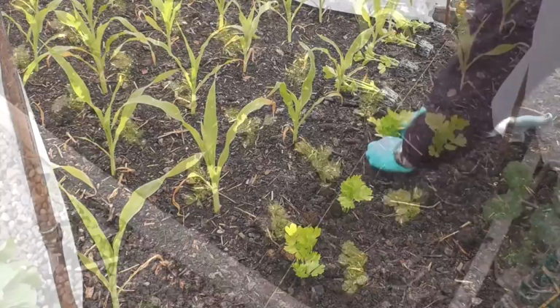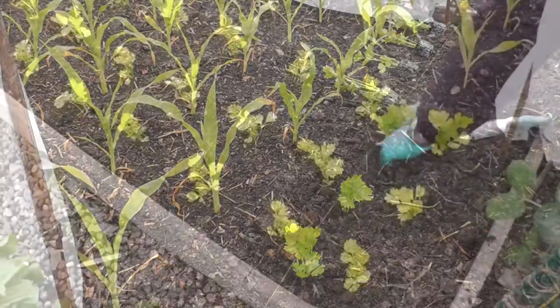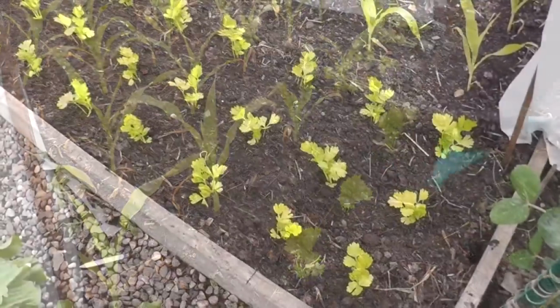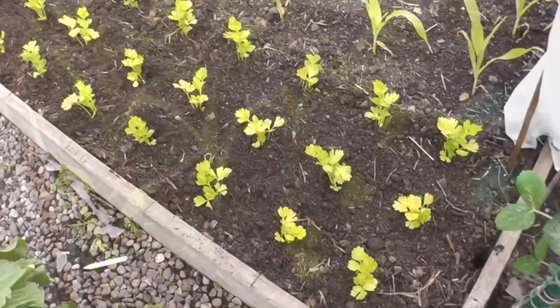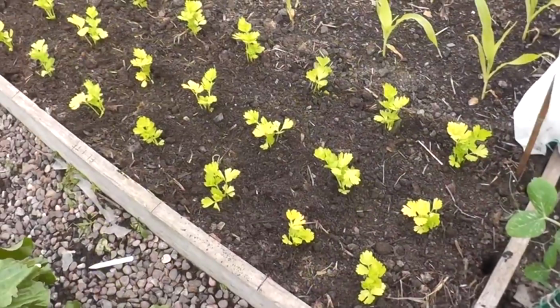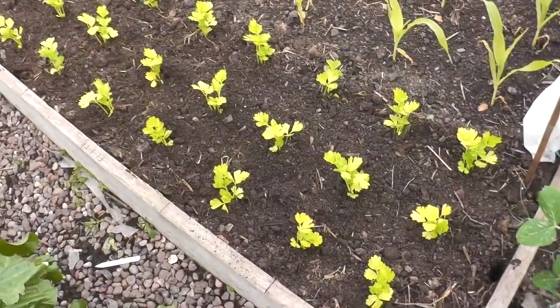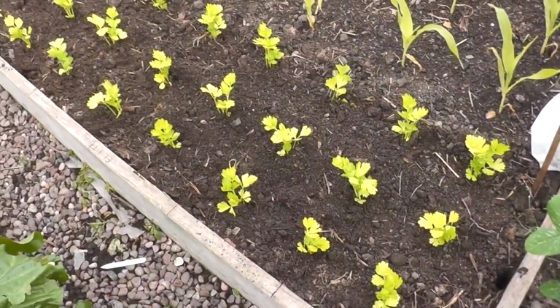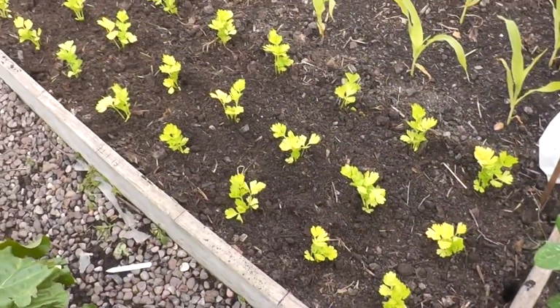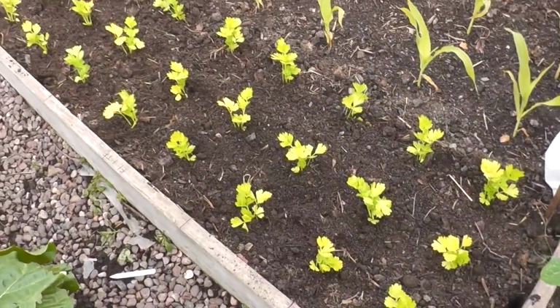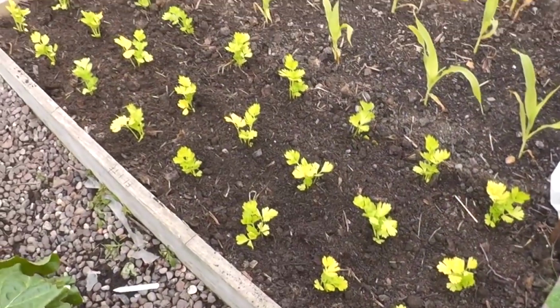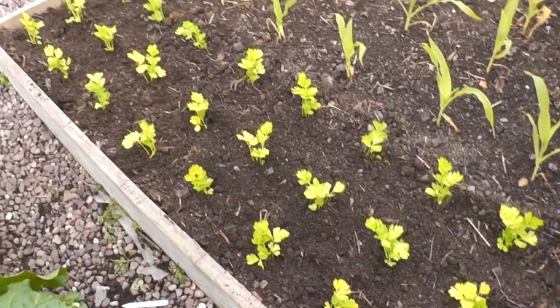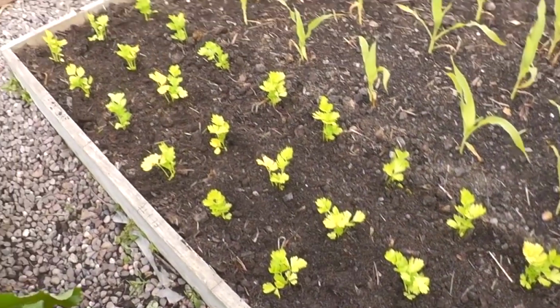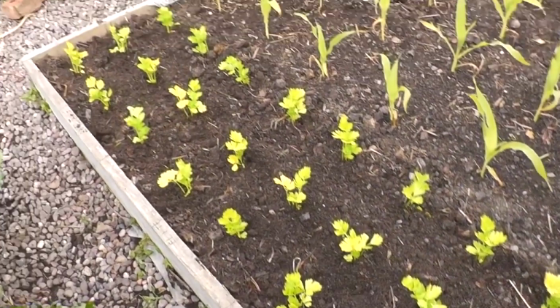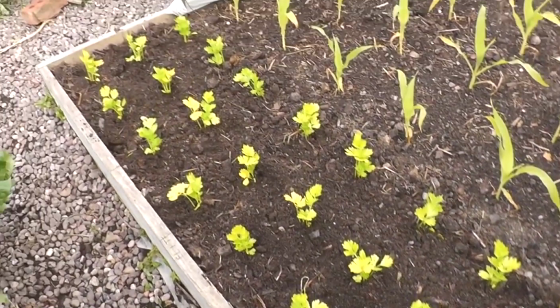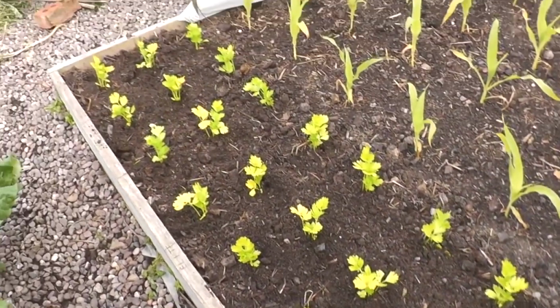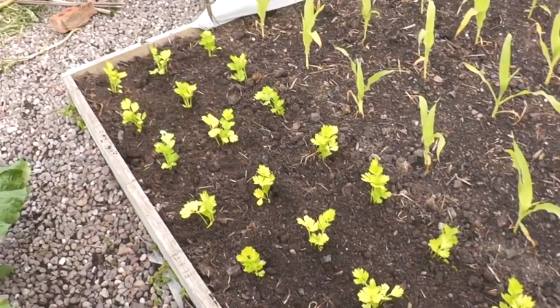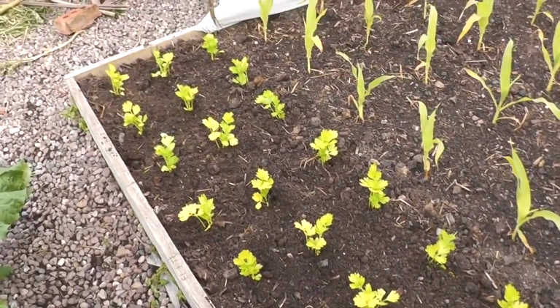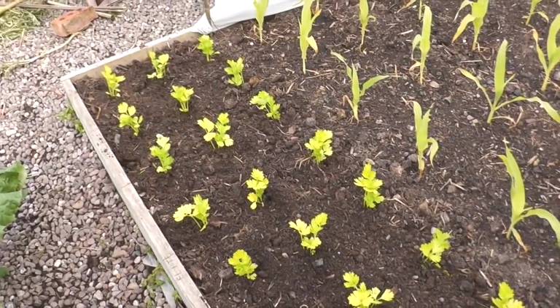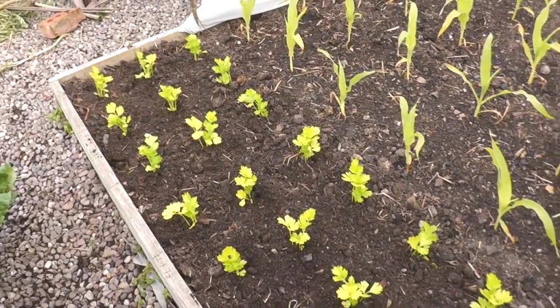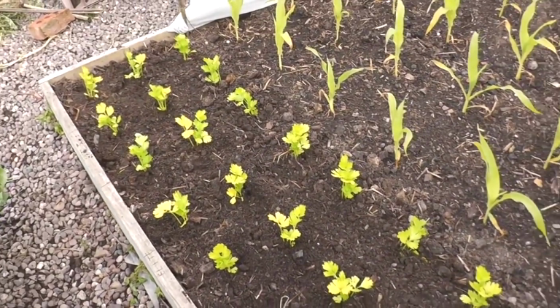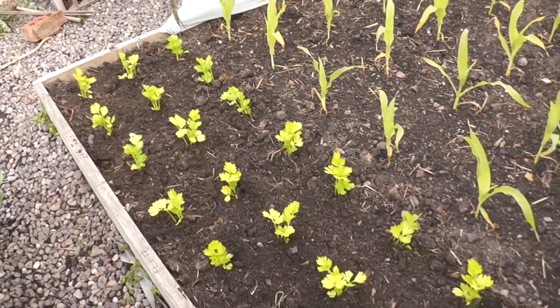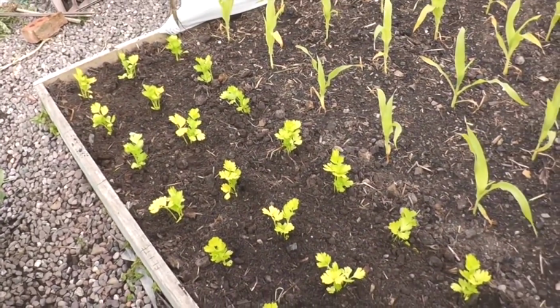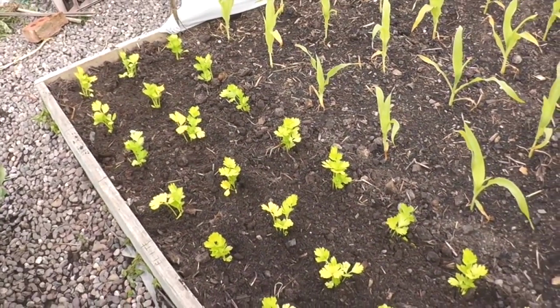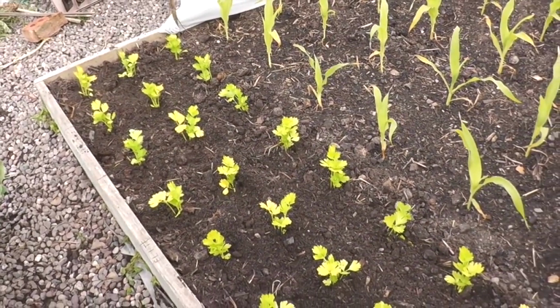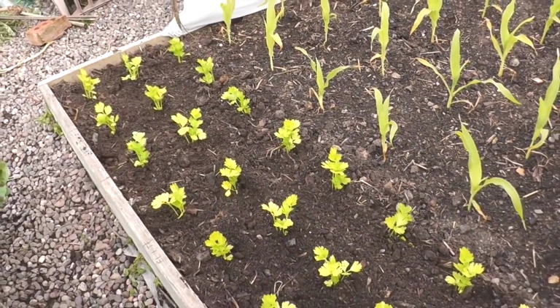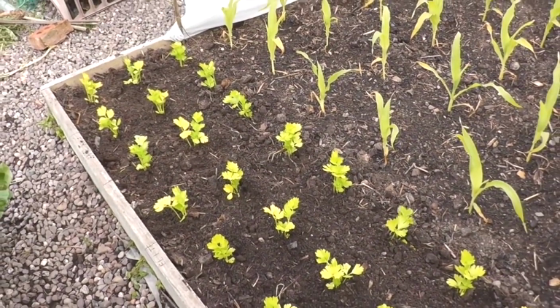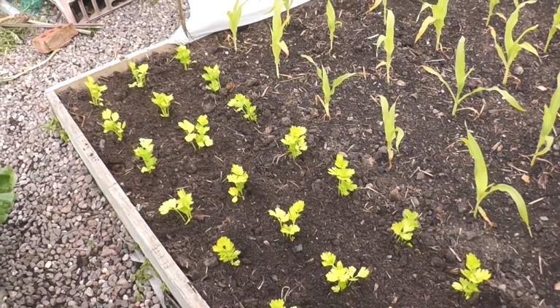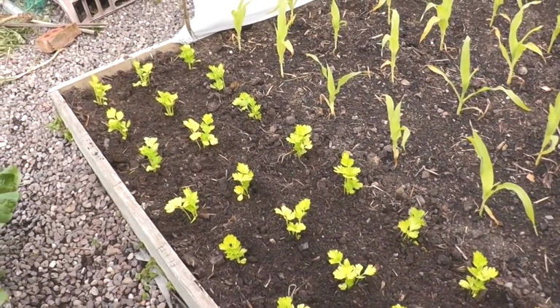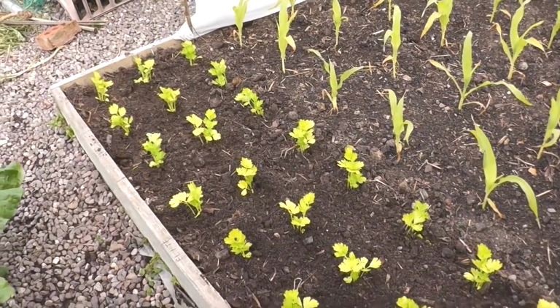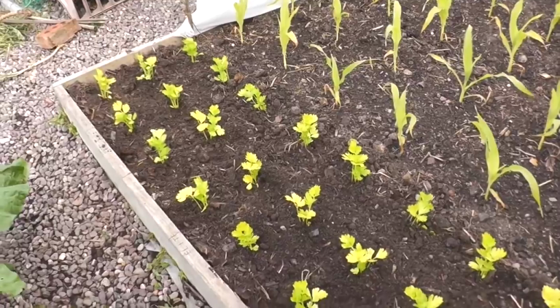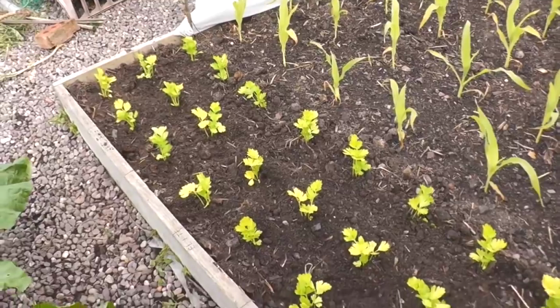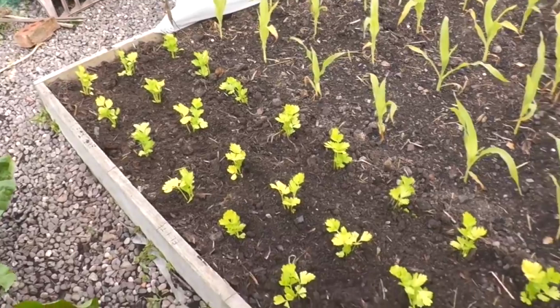I'm just going to see there's a decent root ball so hopefully they should get going quite quickly. I've laid eight out in the row and I'll probably get three rows in - two dozen plants. So there's the 24 plants in now - I'll give them a good water in.